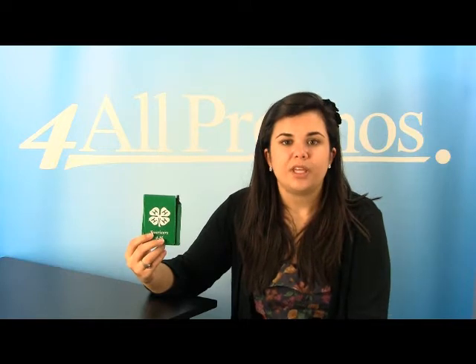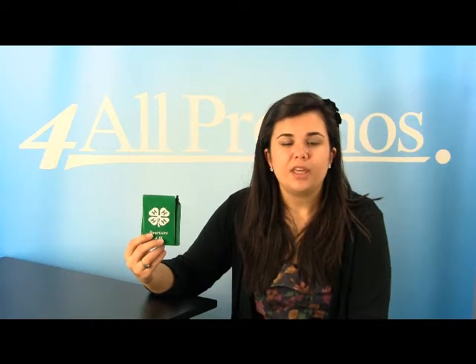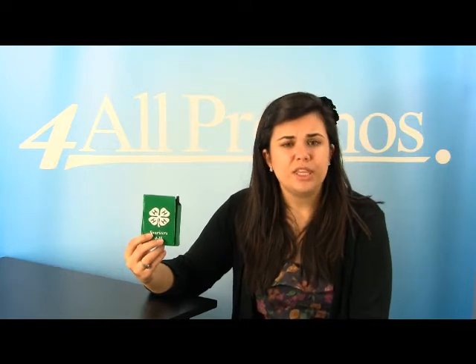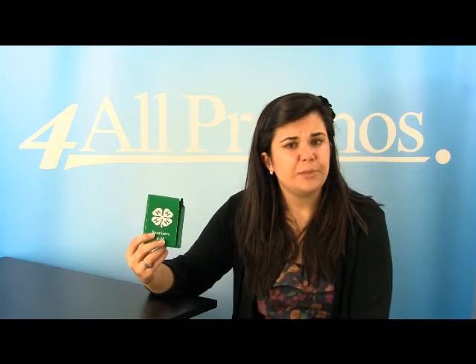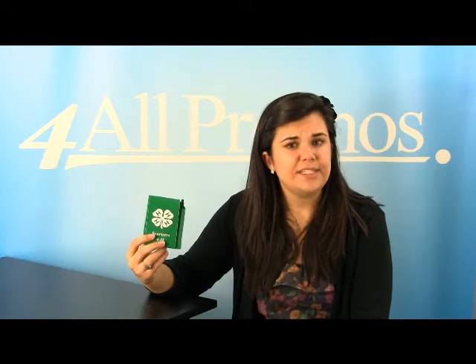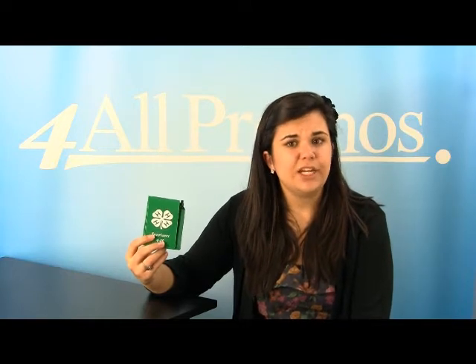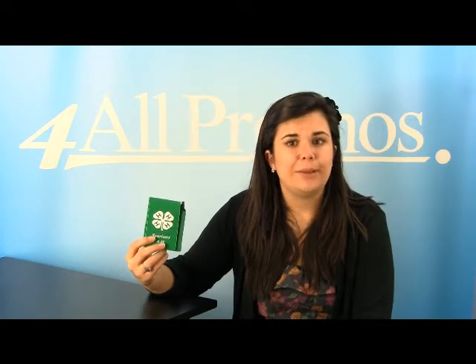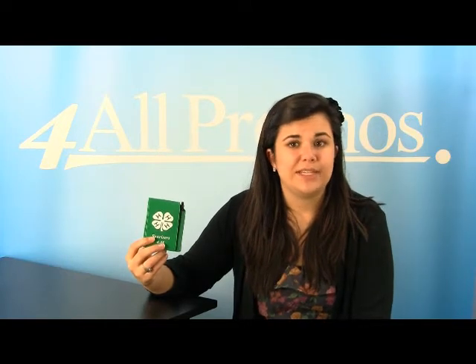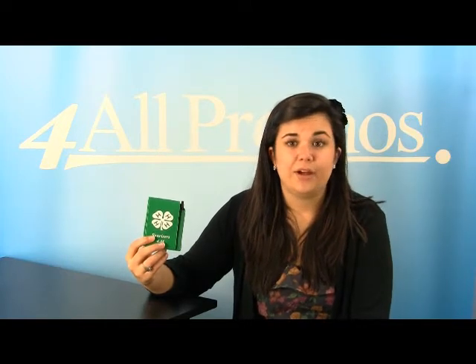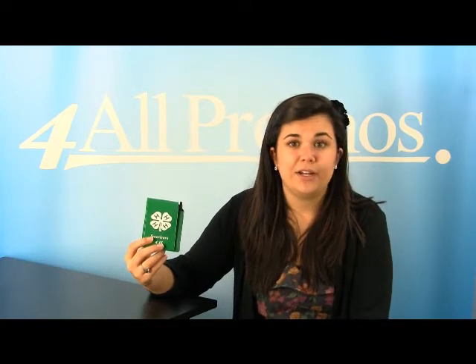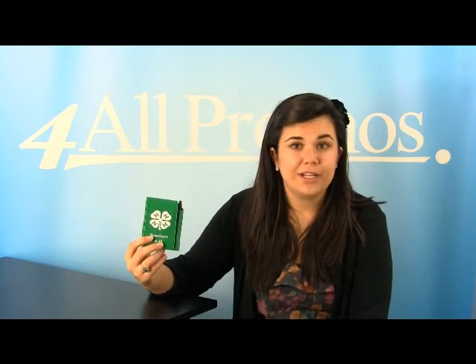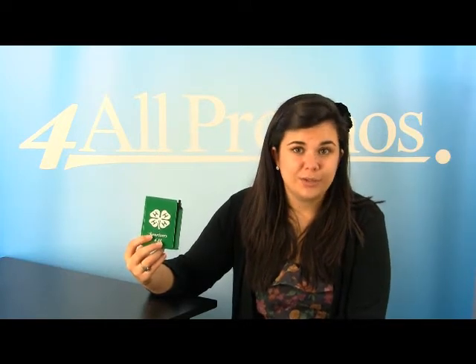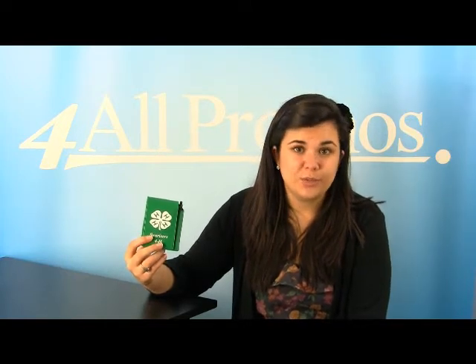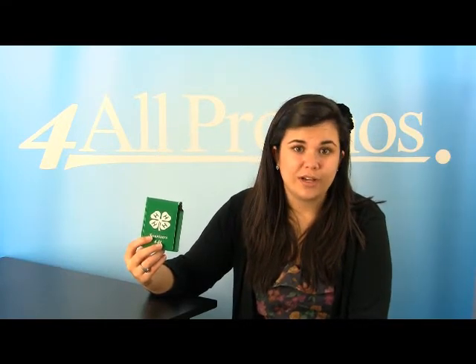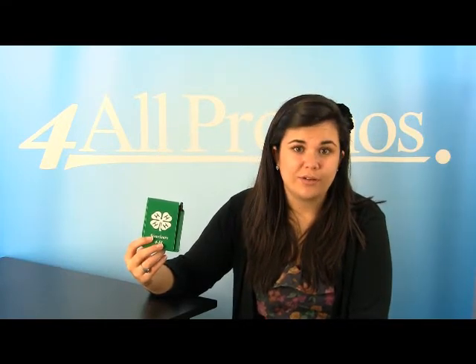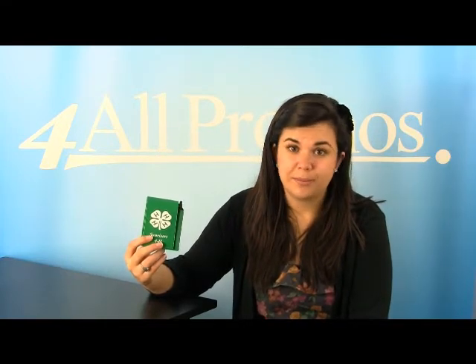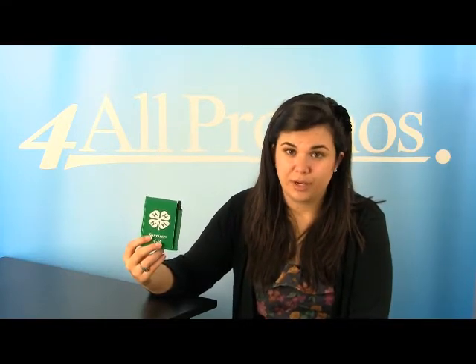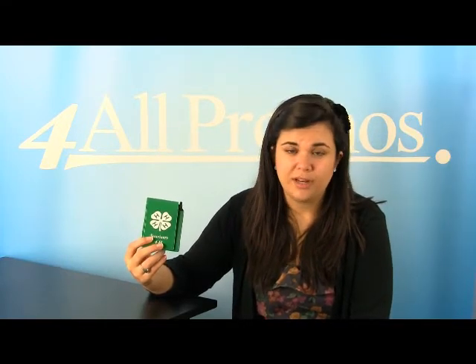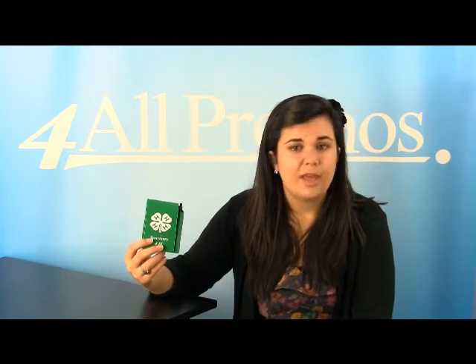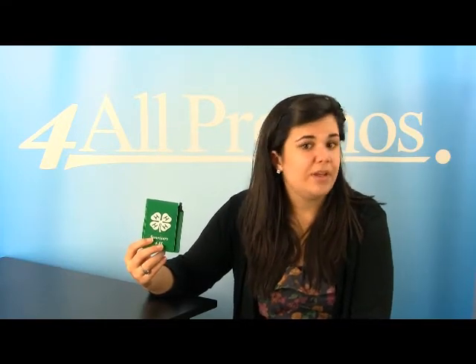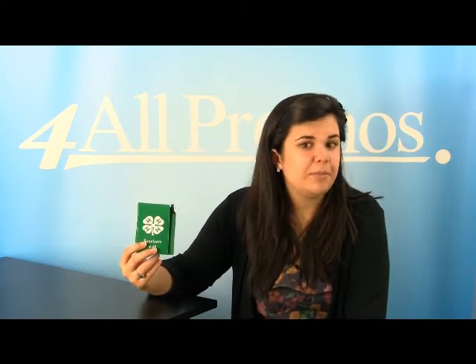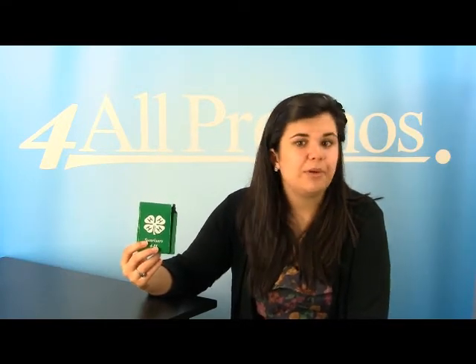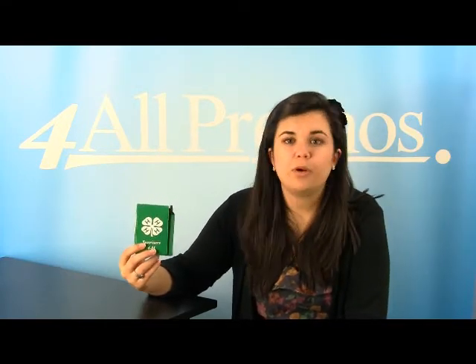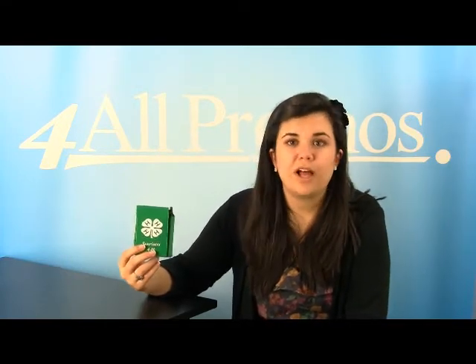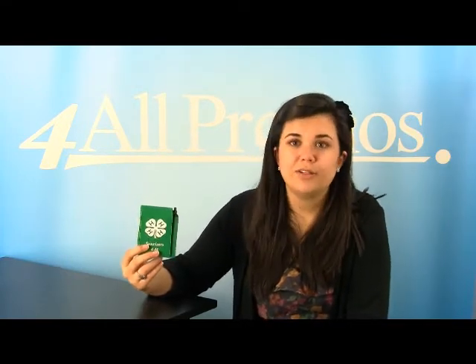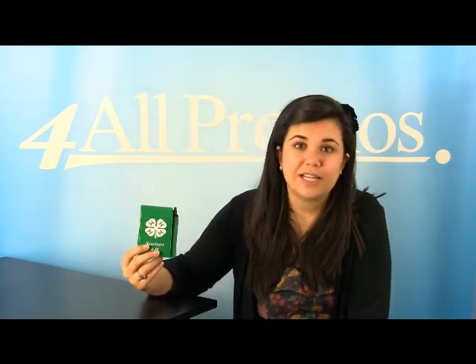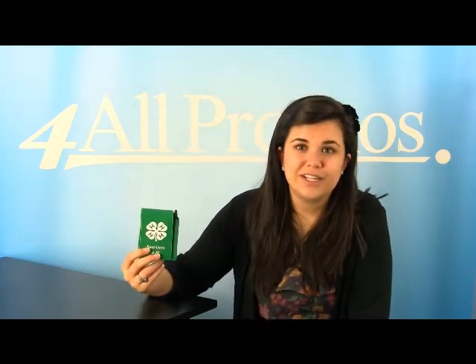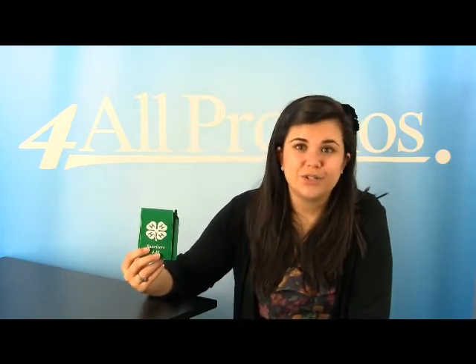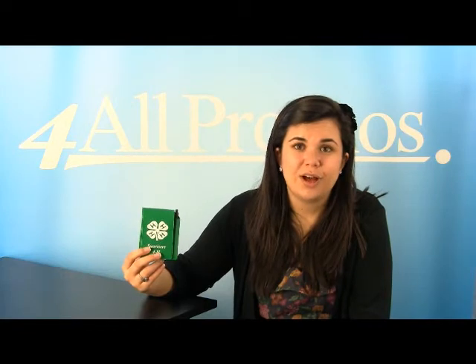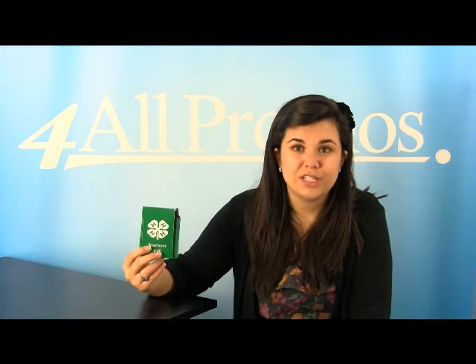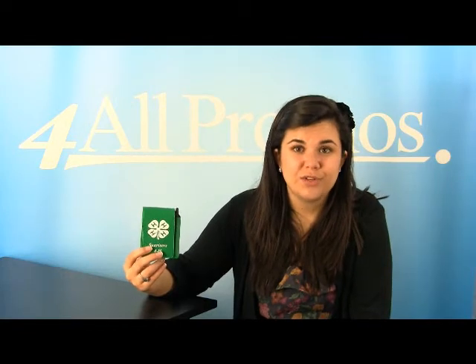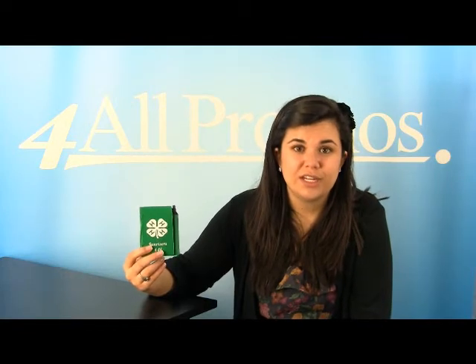The pricing on our website already includes a one color imprint and we can imprint more colors at additional cost if you need it.